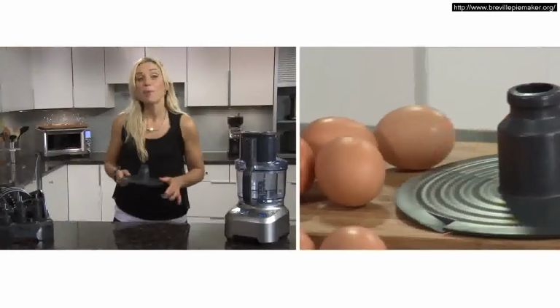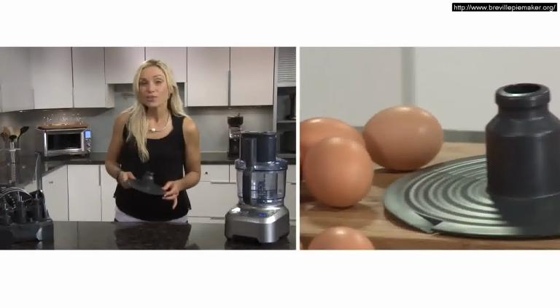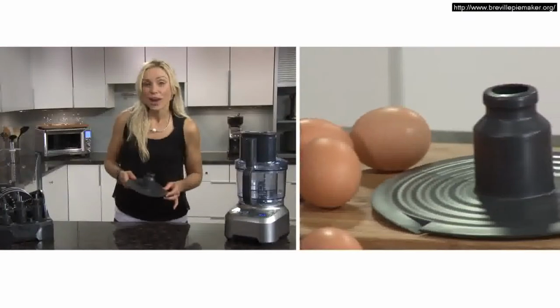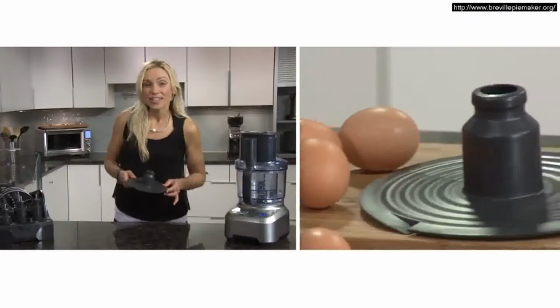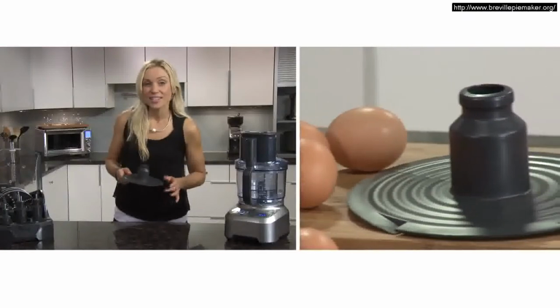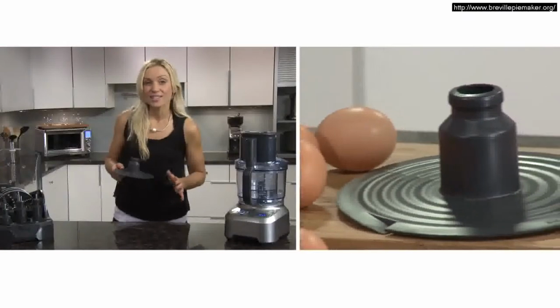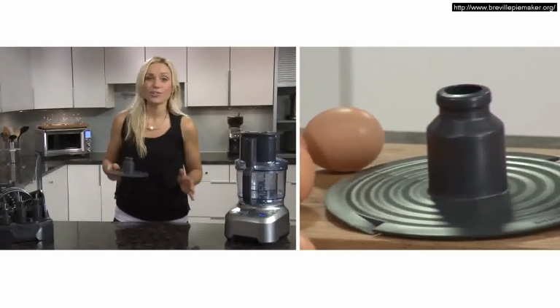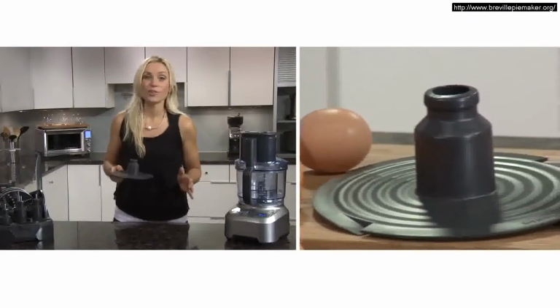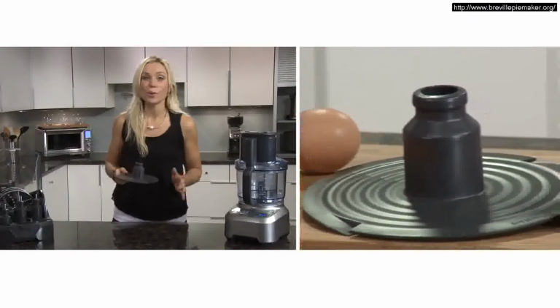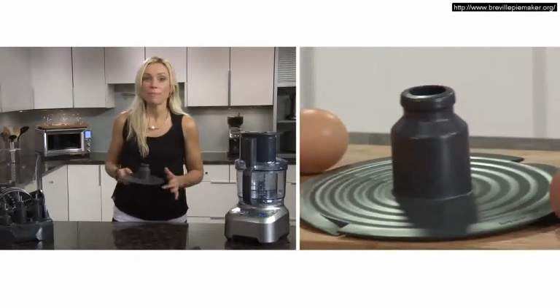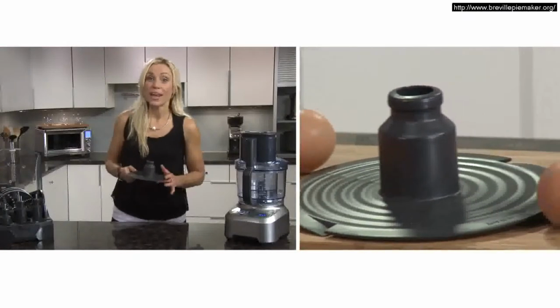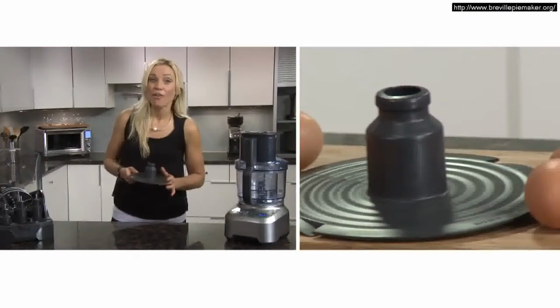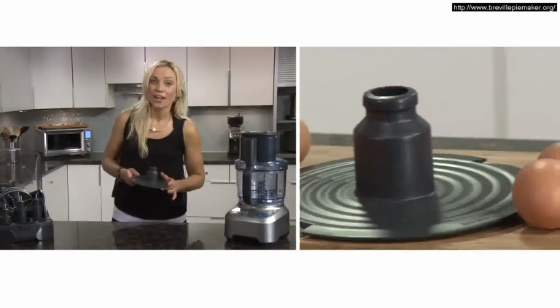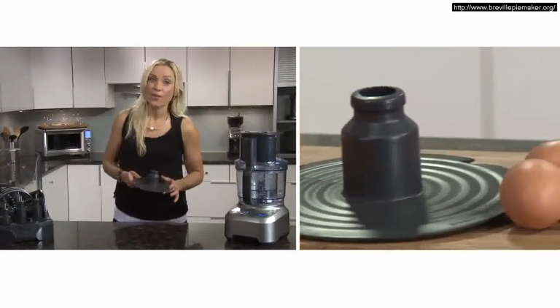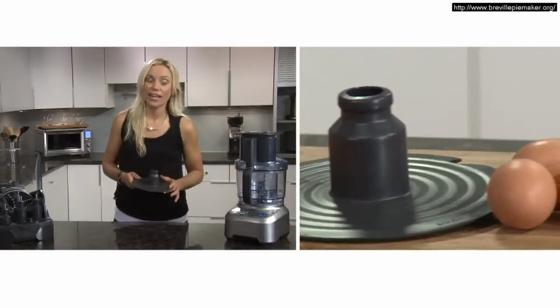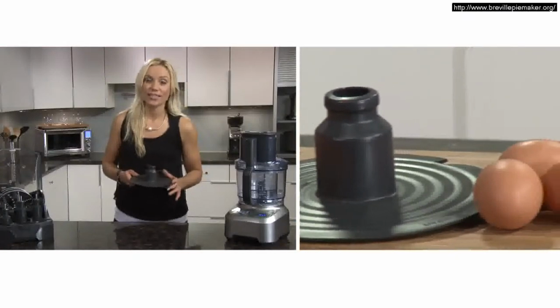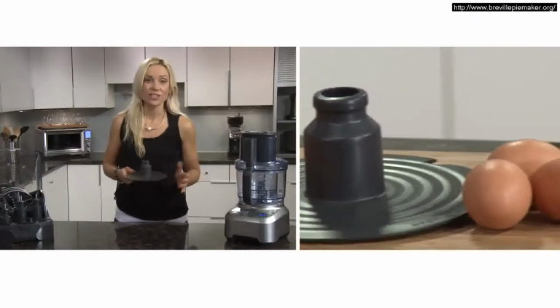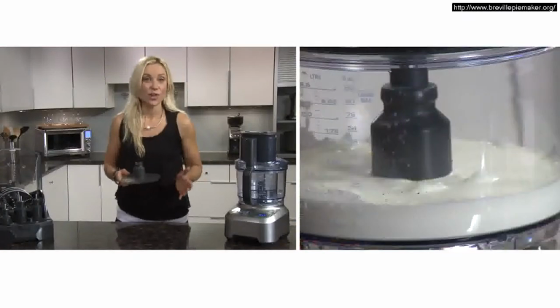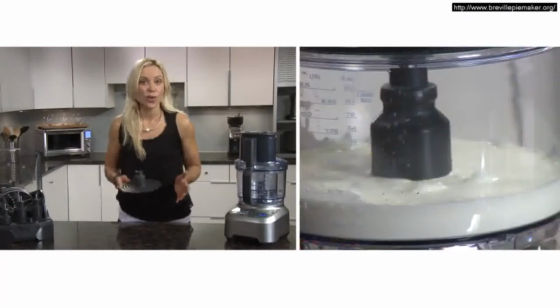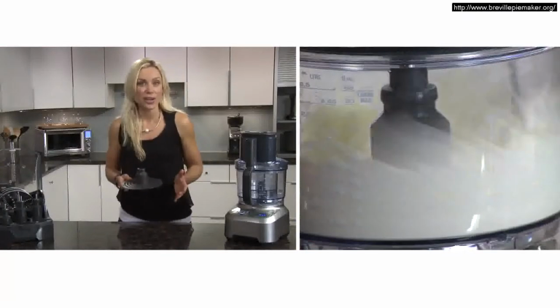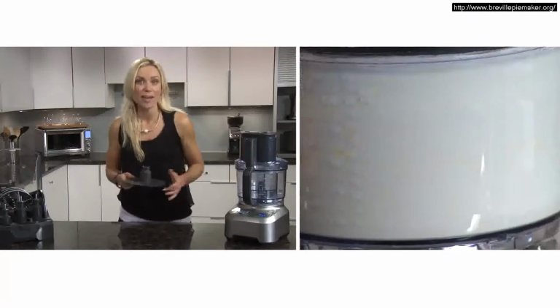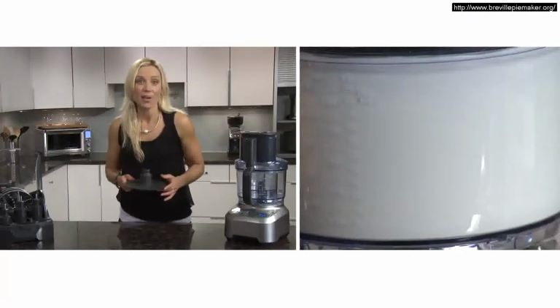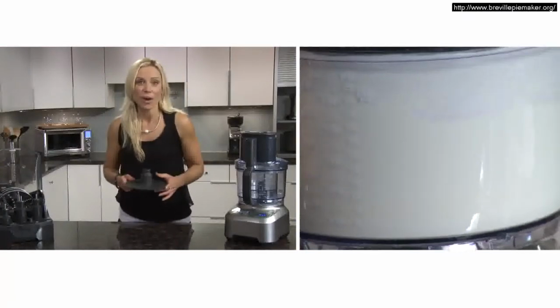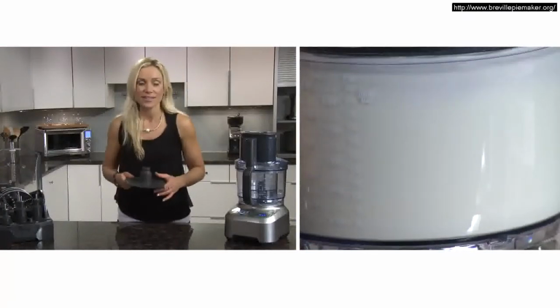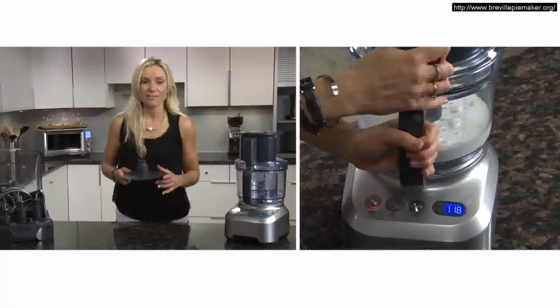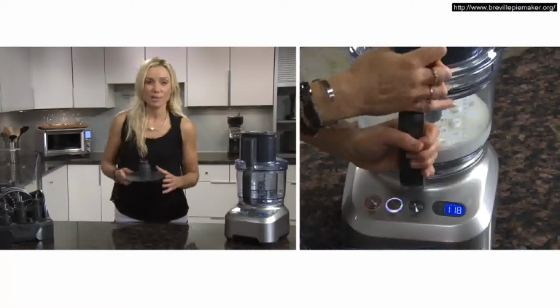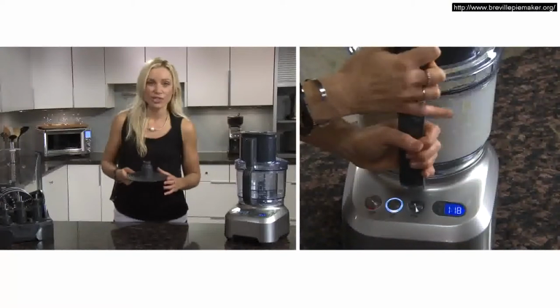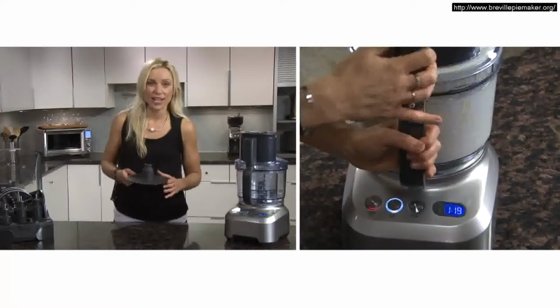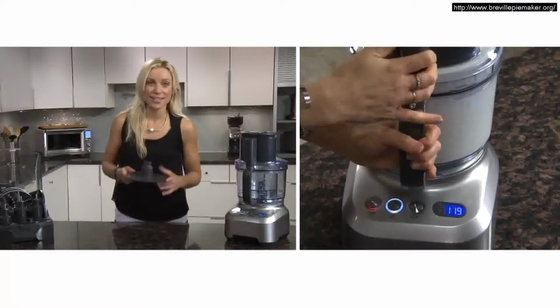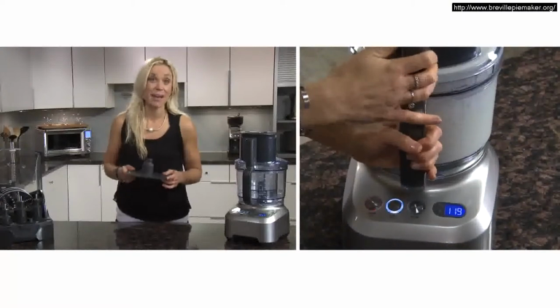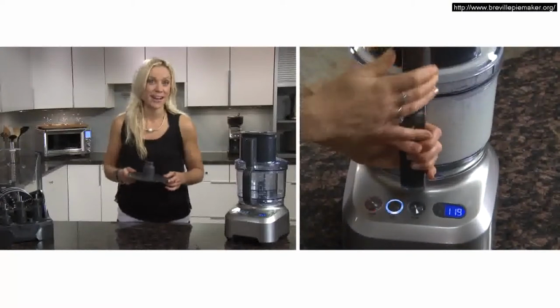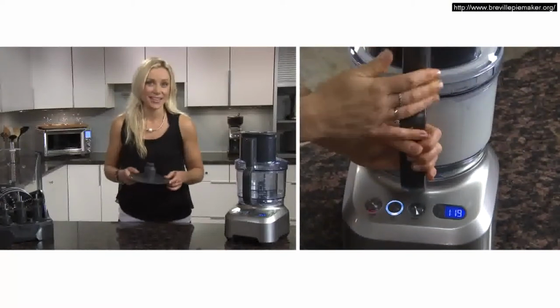The emulsifying disc is used to whip and aerate ingredients such as cream, egg whites, milkshakes and mayonnaise.